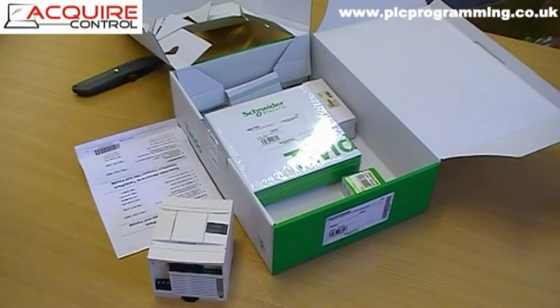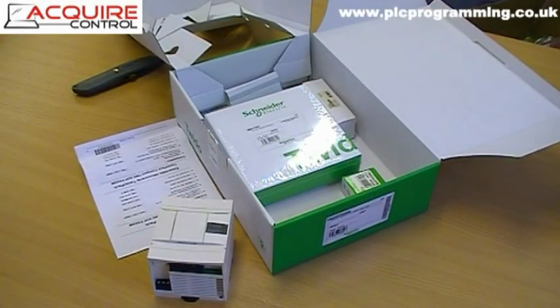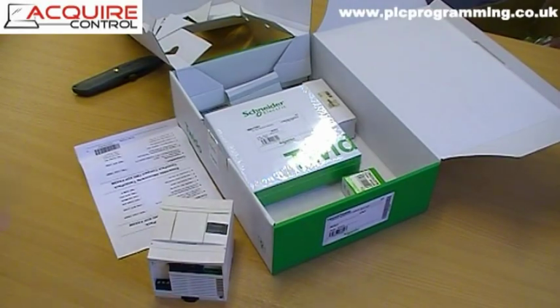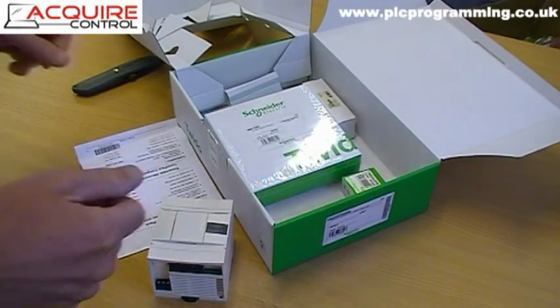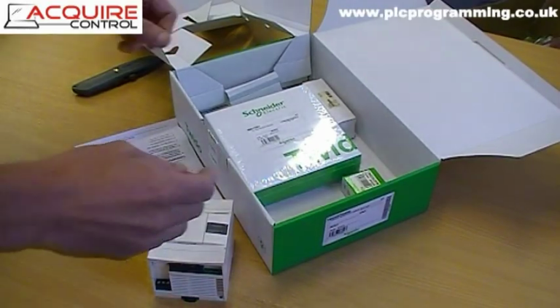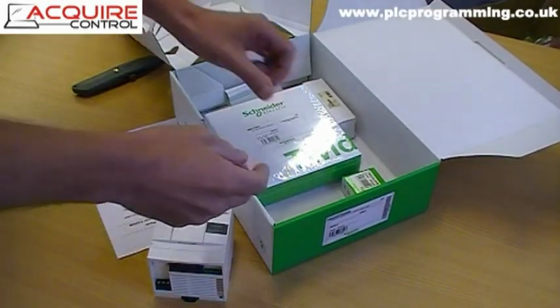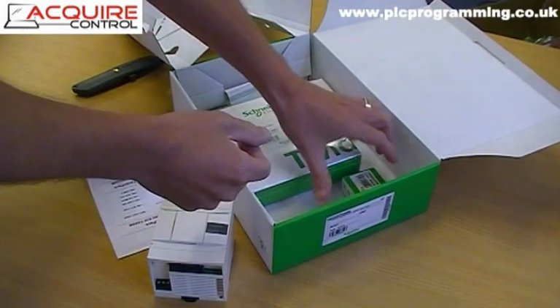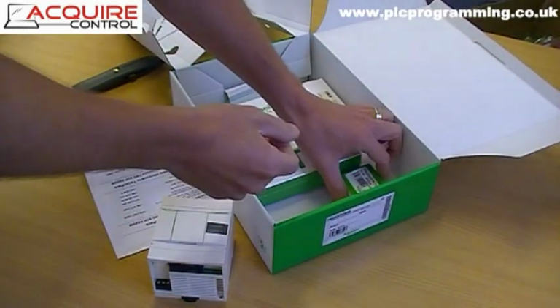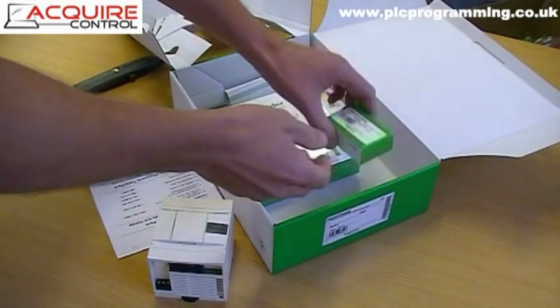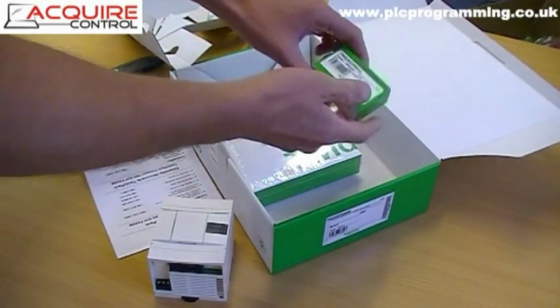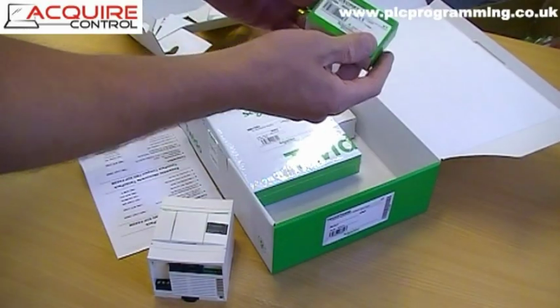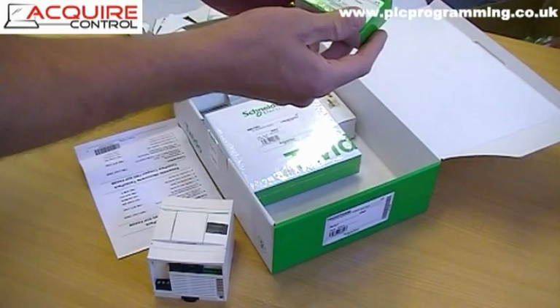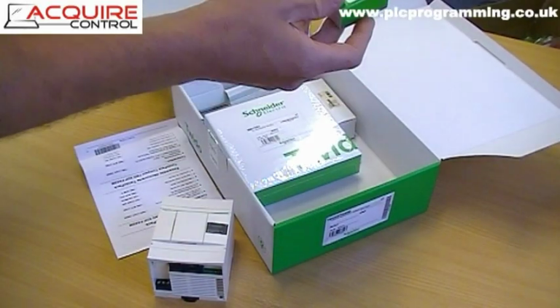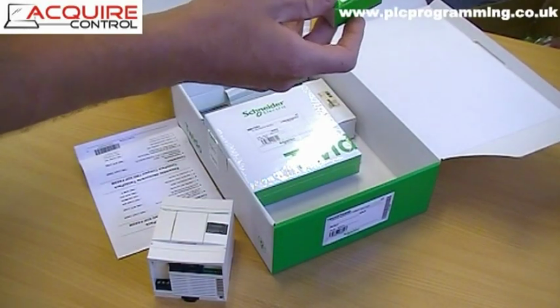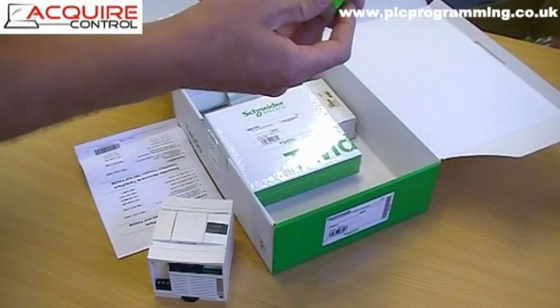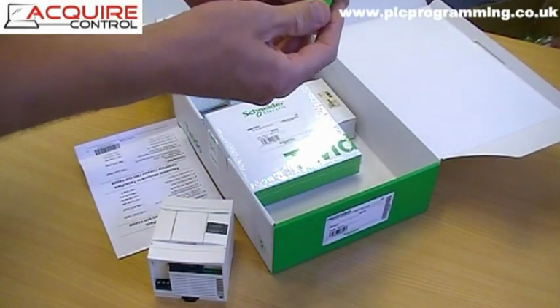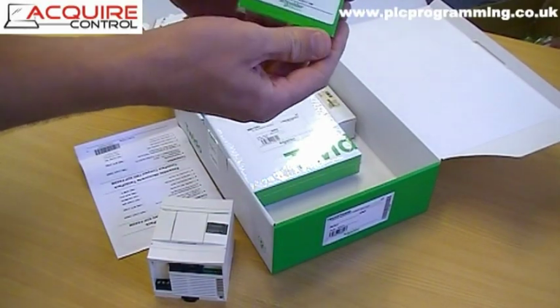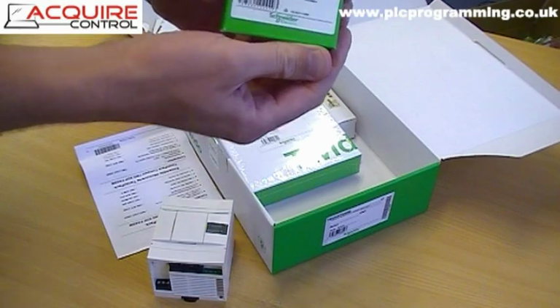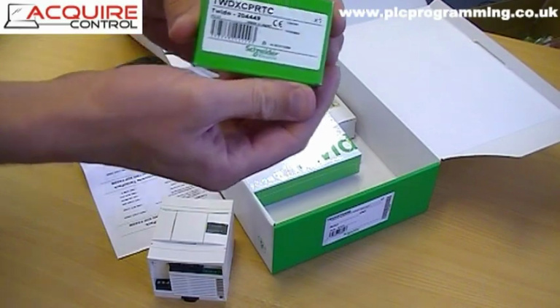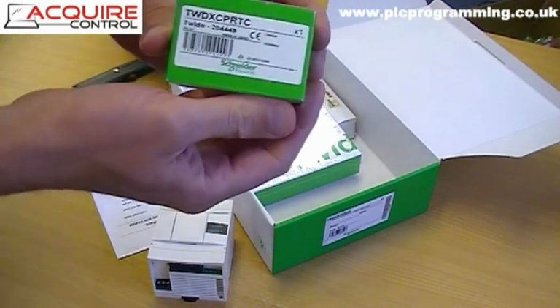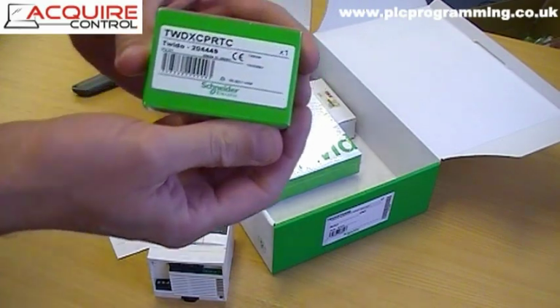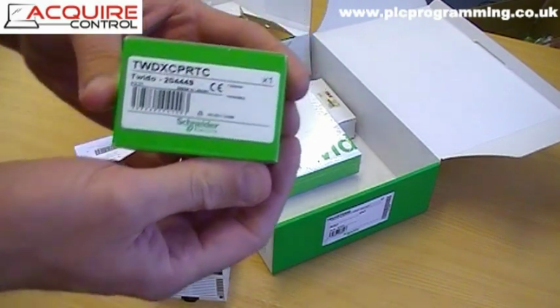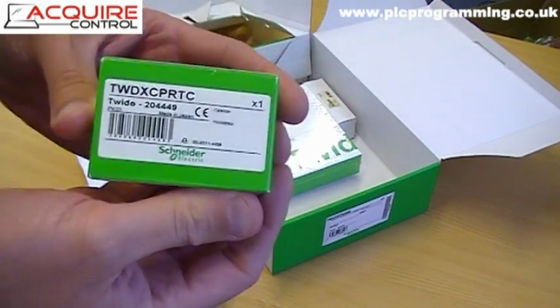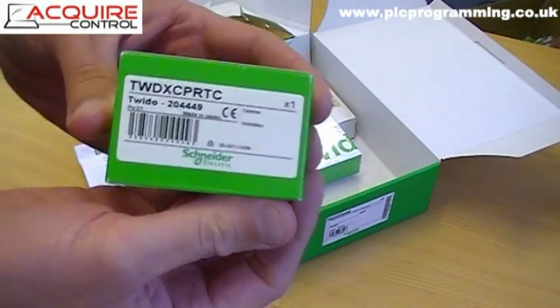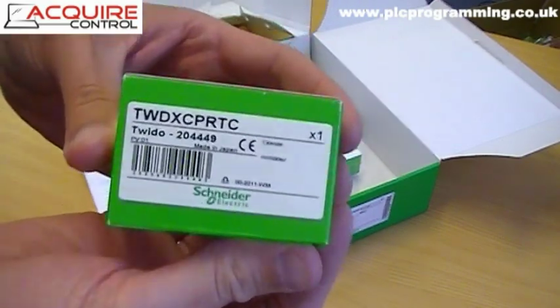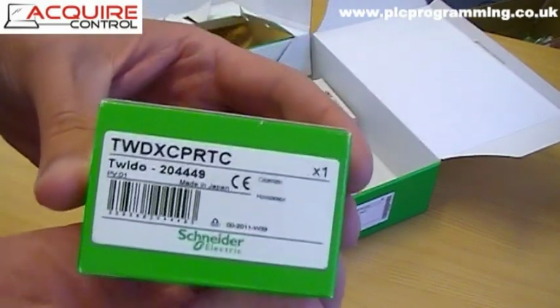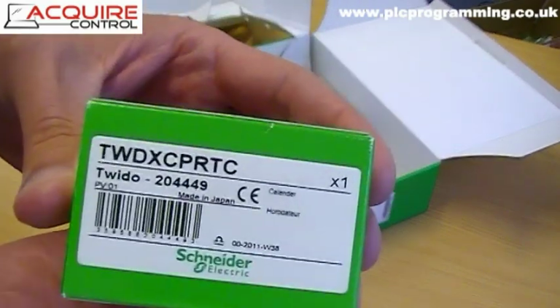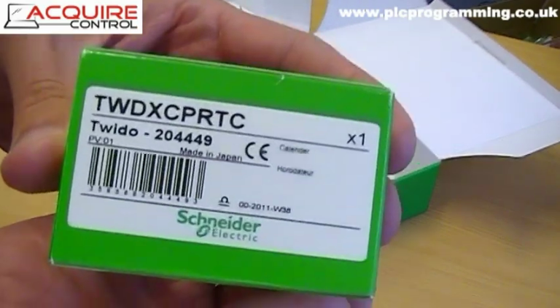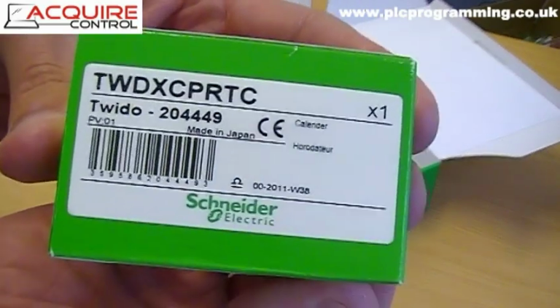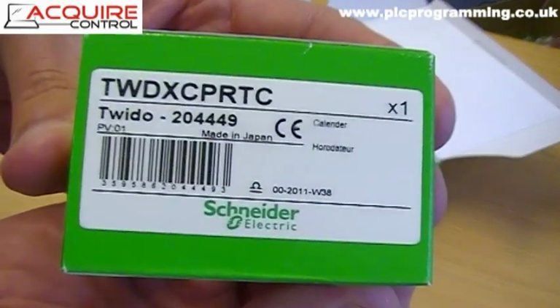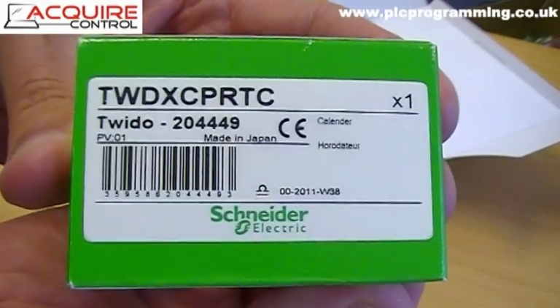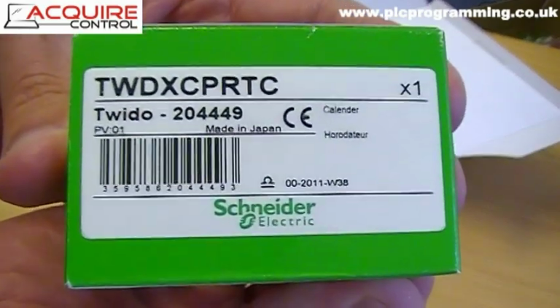The next item we can see is the real-time clock module.